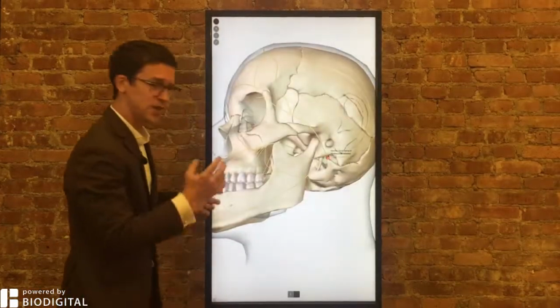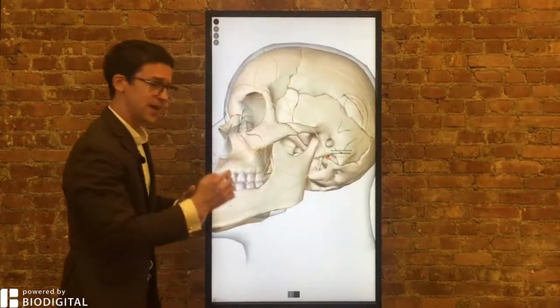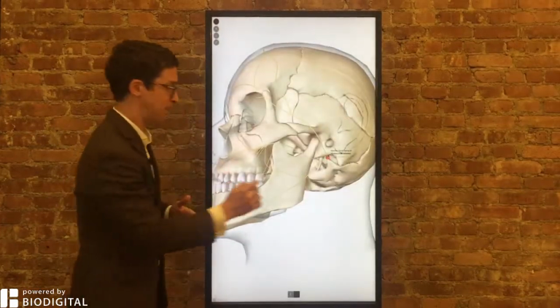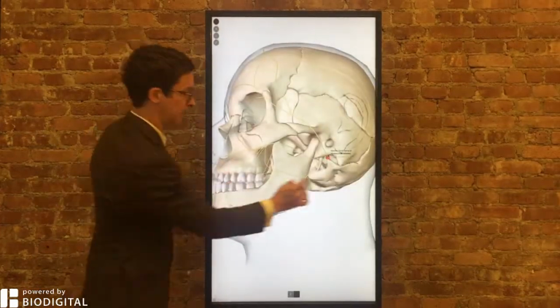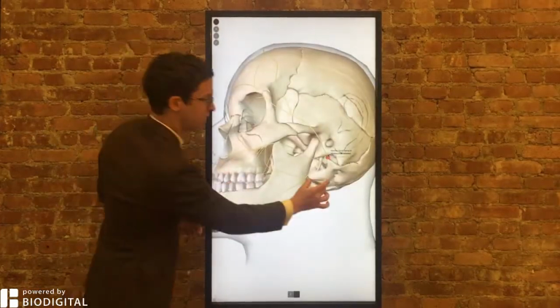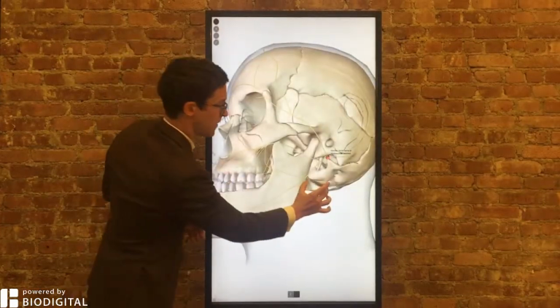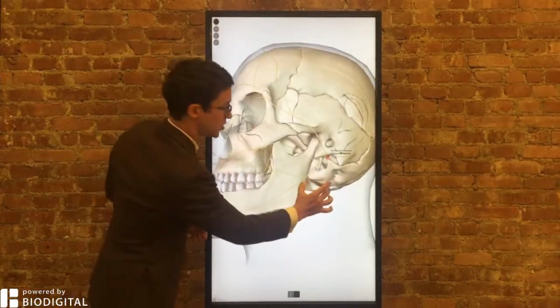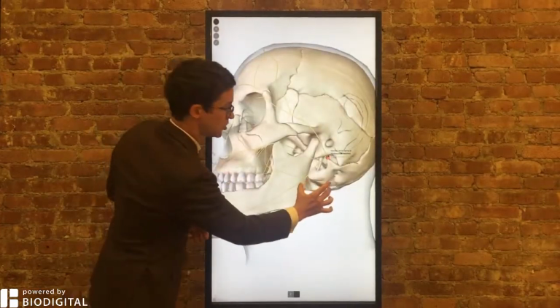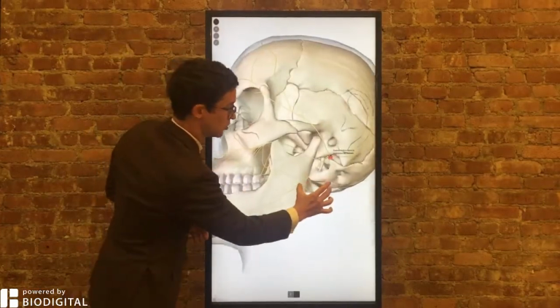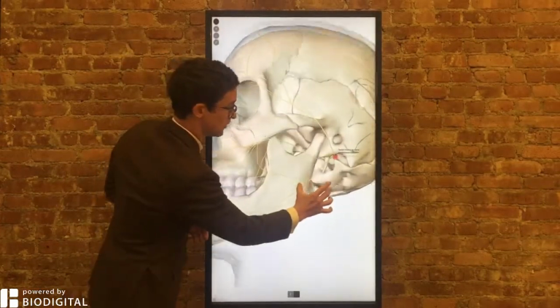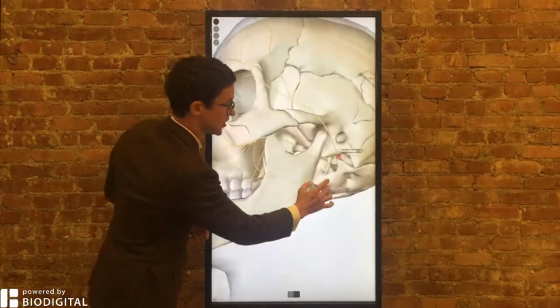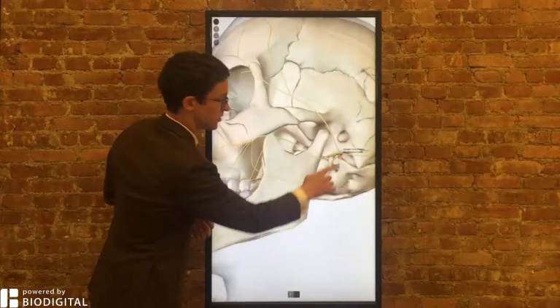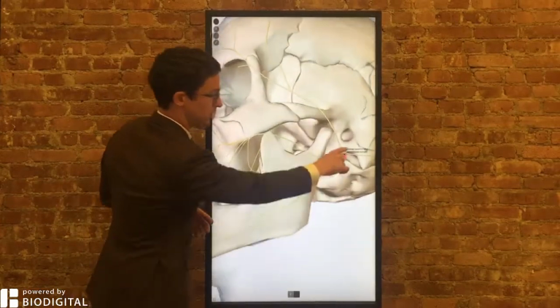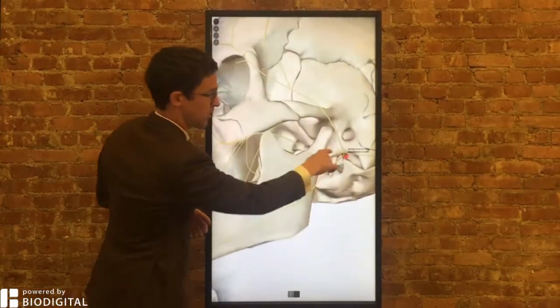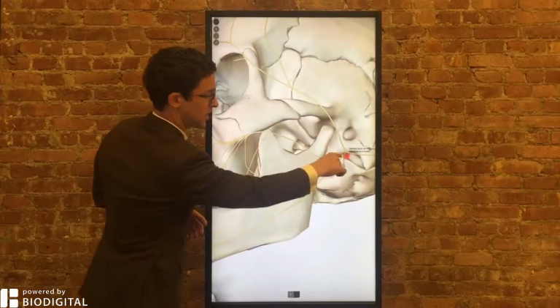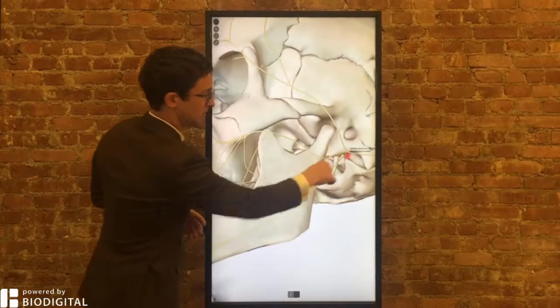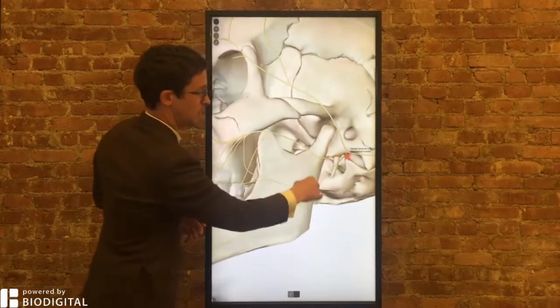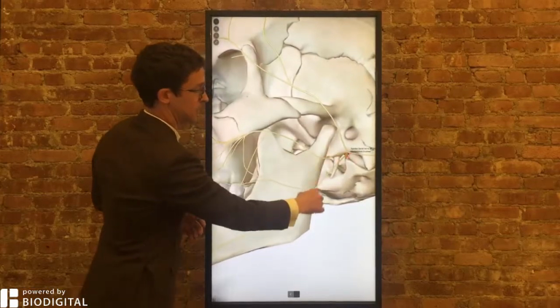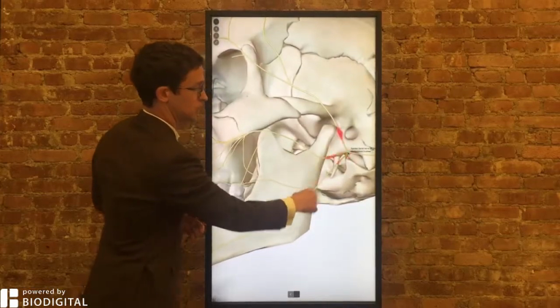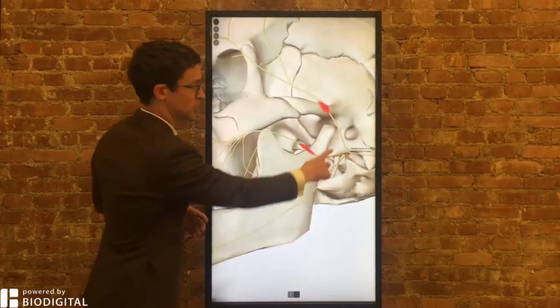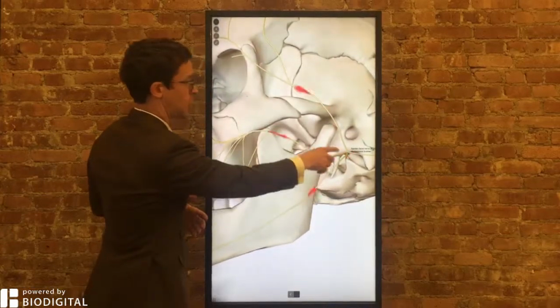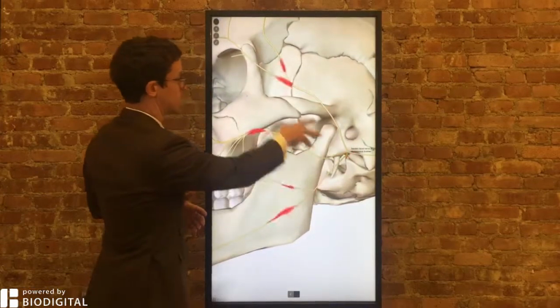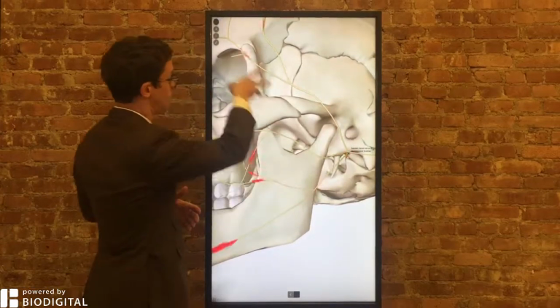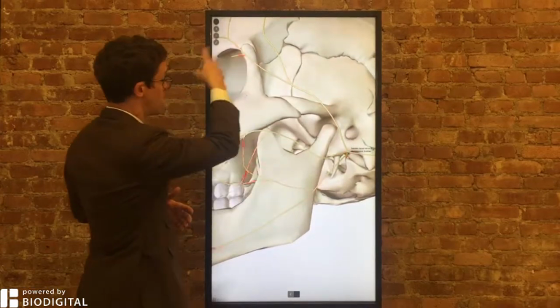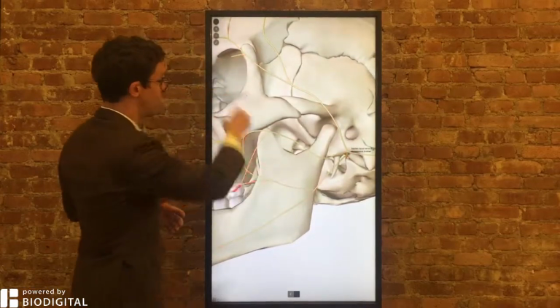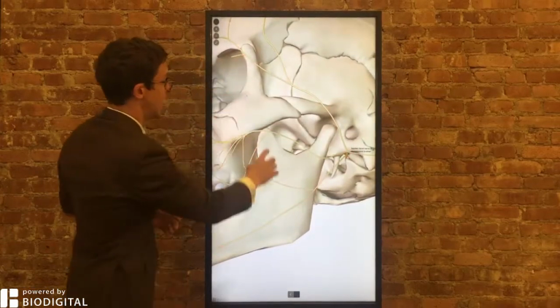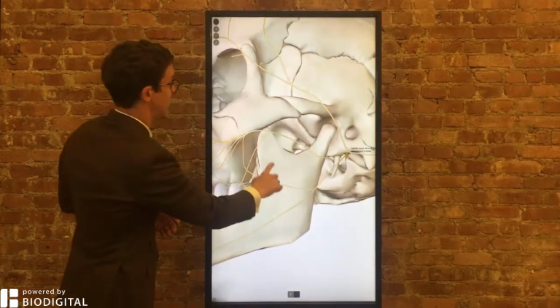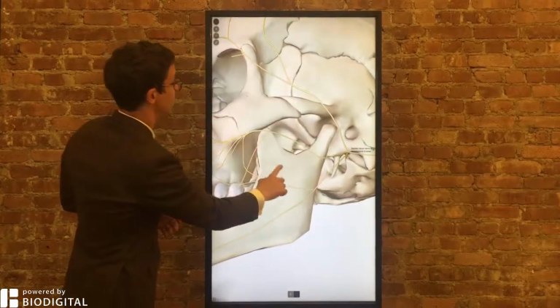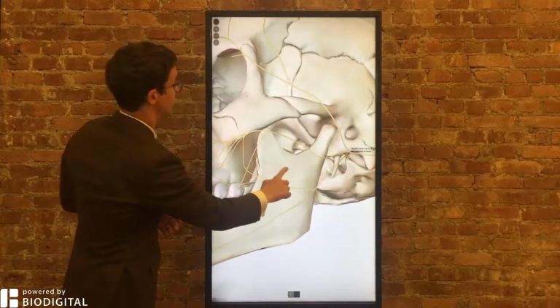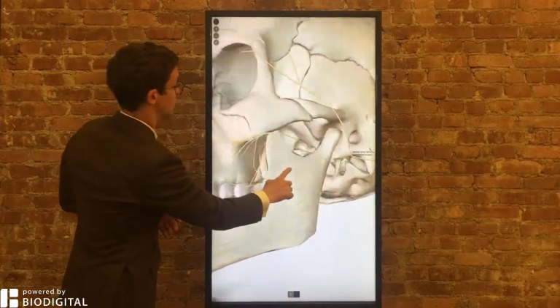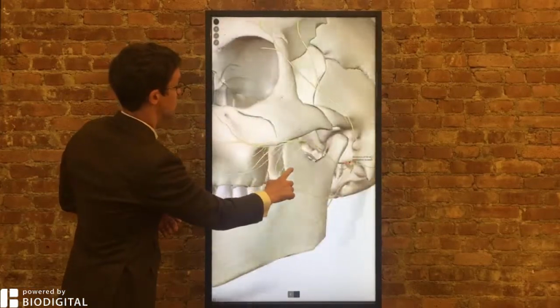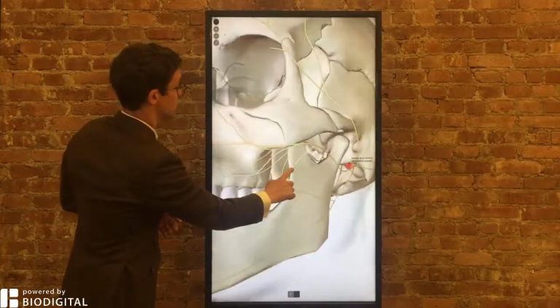Why does it happen? Inflammation to the facial nerve — it comes out of here in a place called the stylomastoid foramen, and it innervates those muscles.